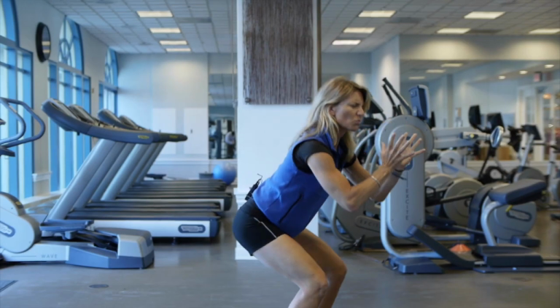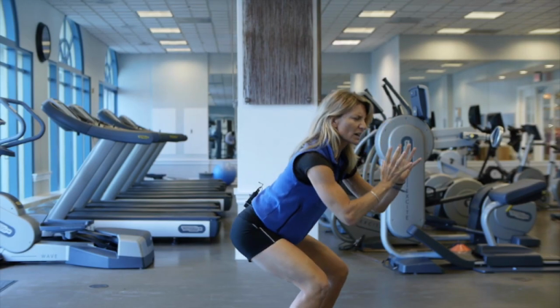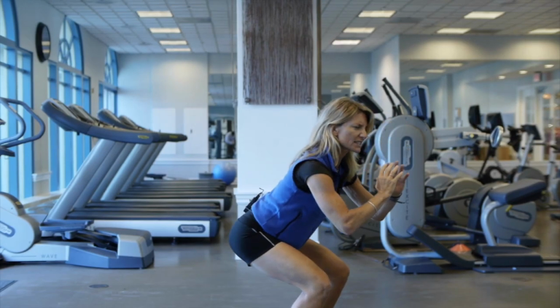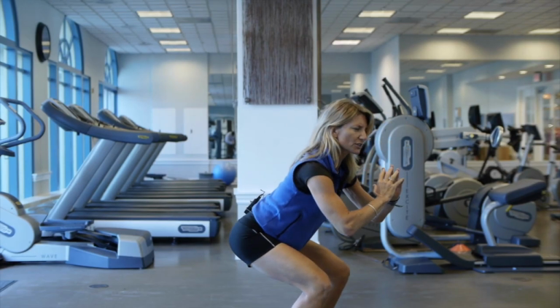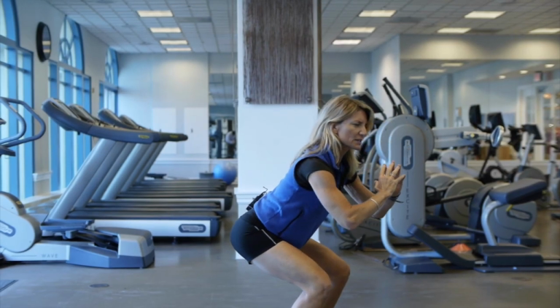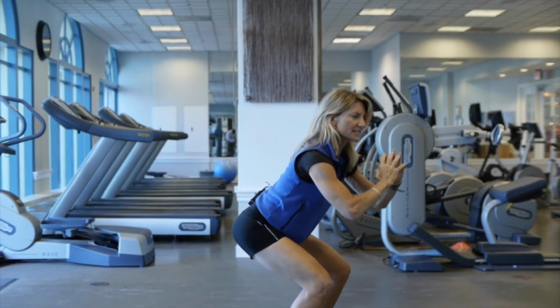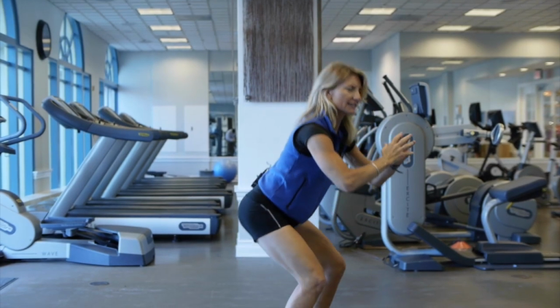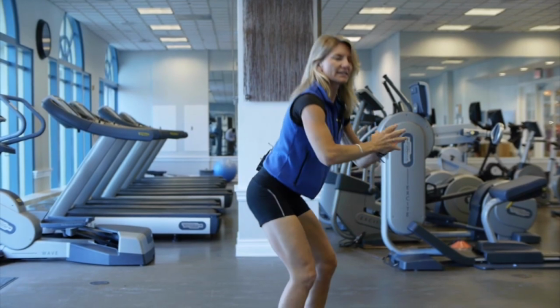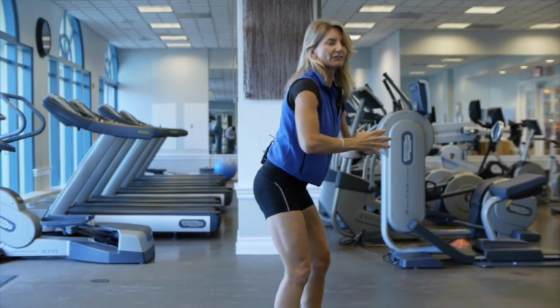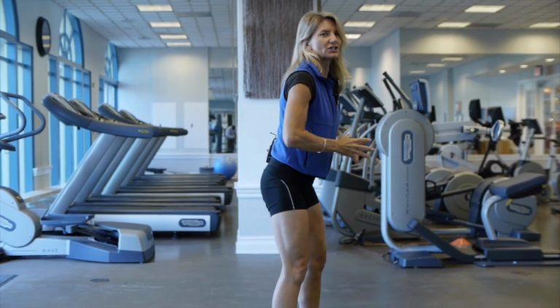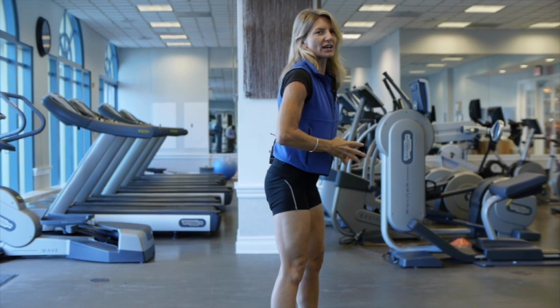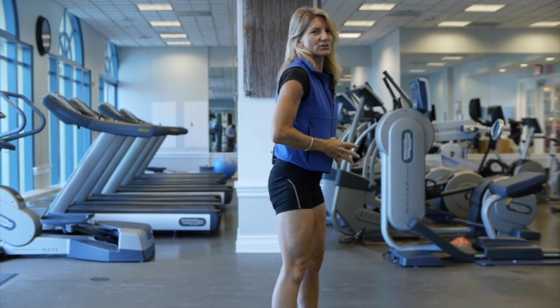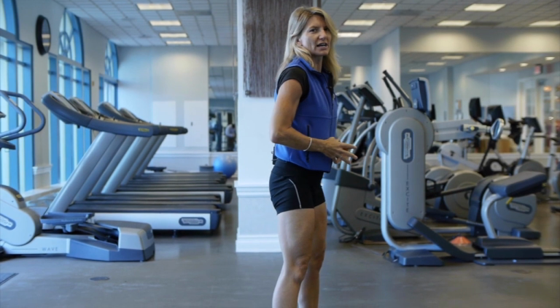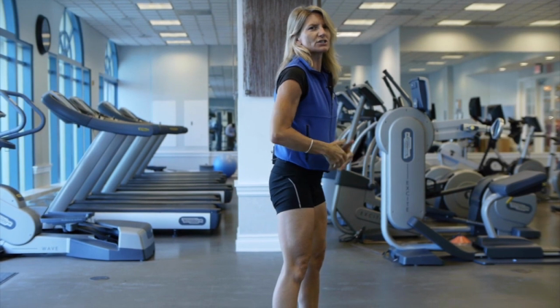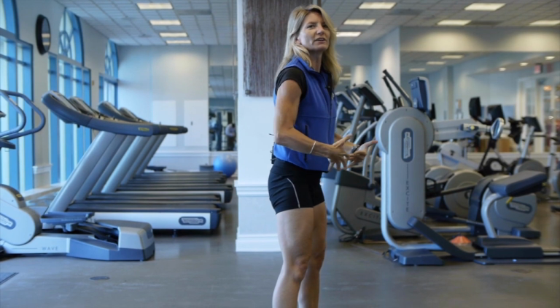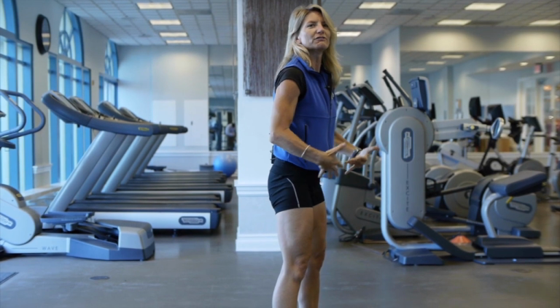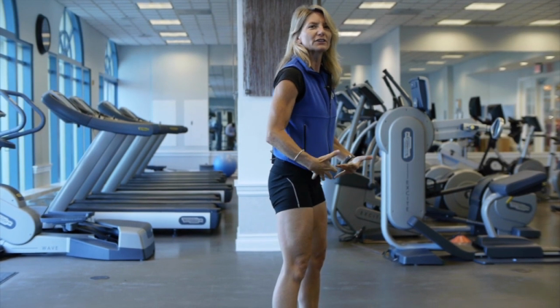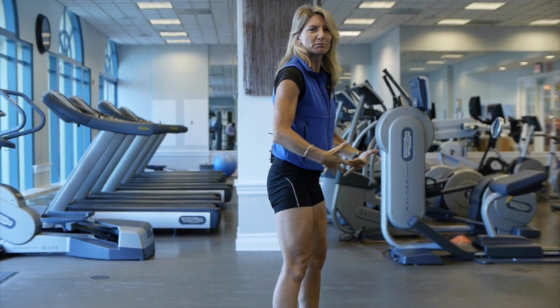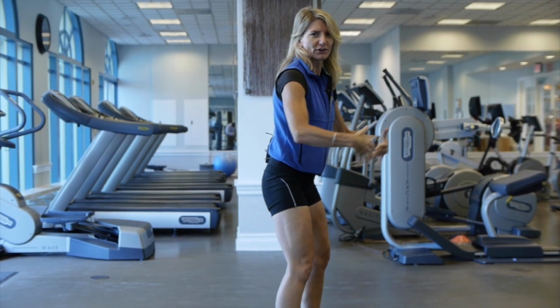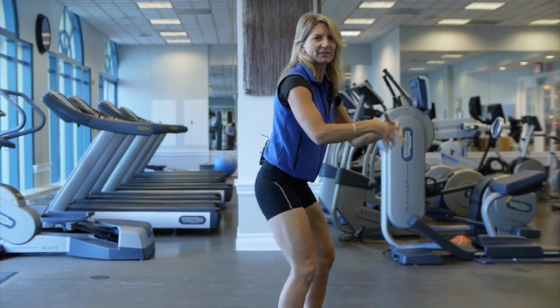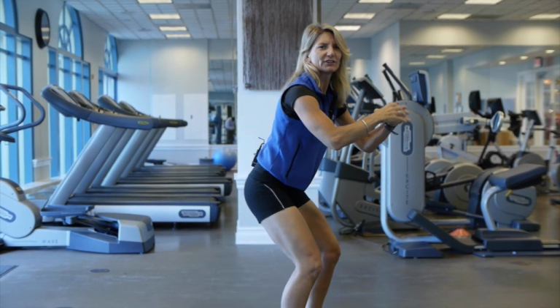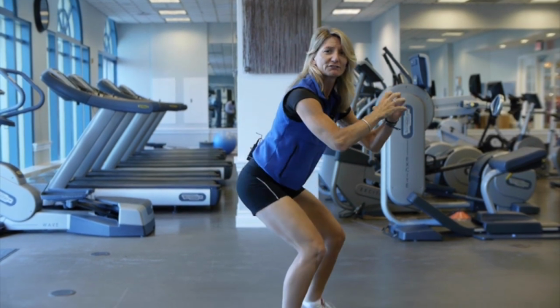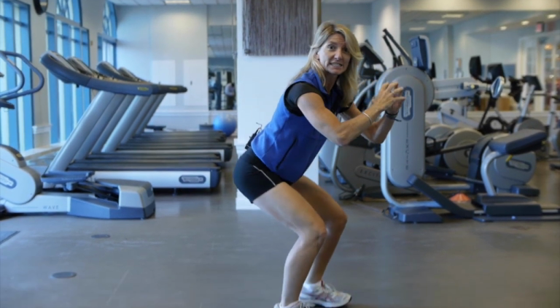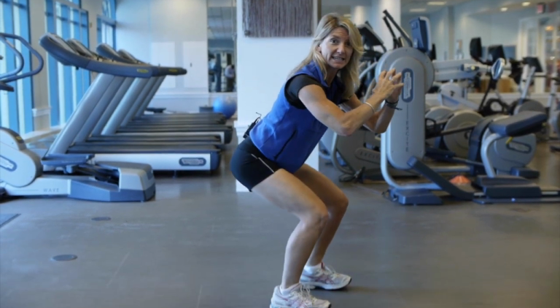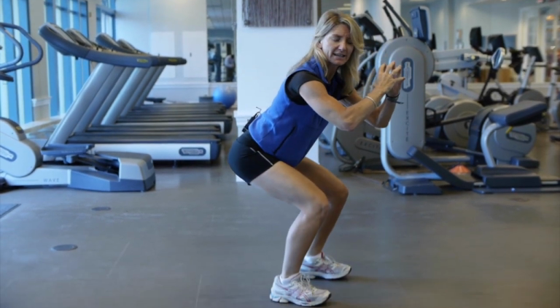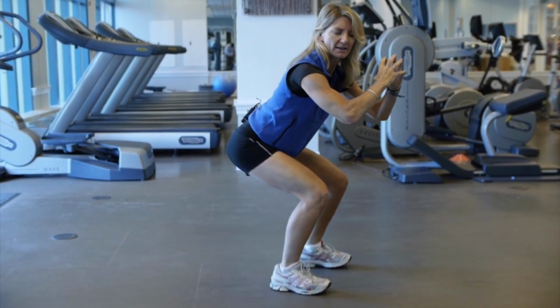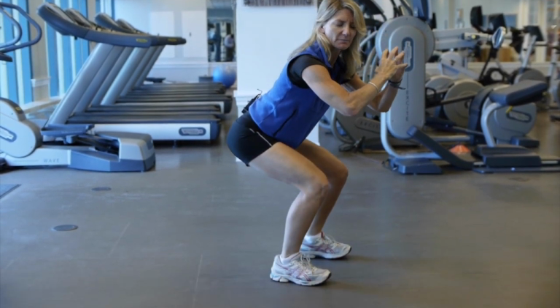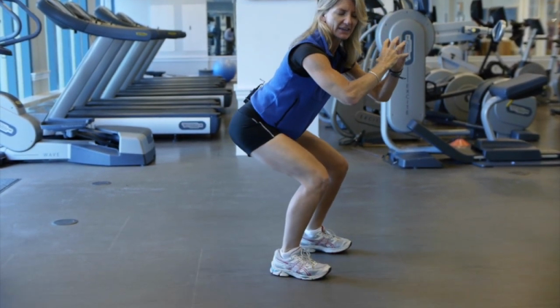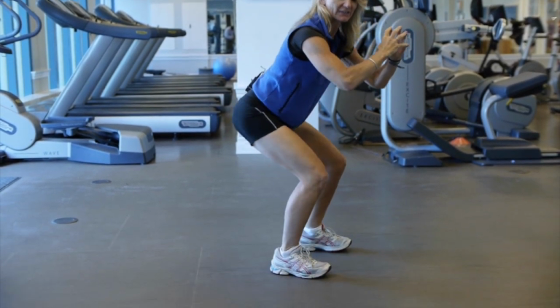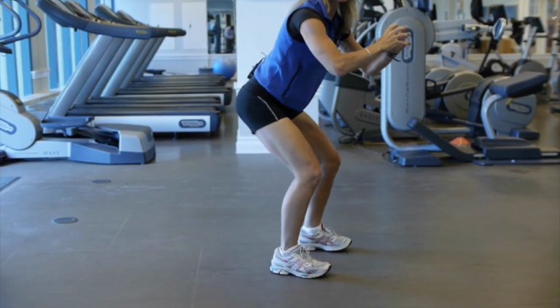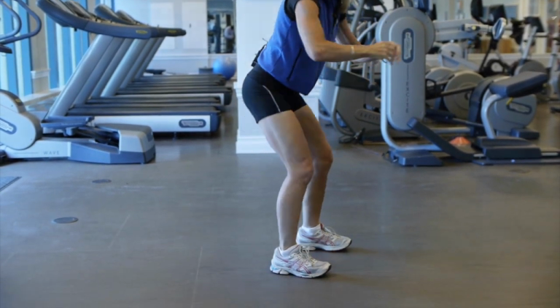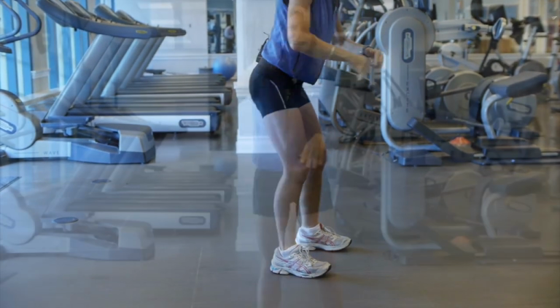Do one to three sets of each exercise. You want to feel the burn and feel the fatigue by the end of your set.